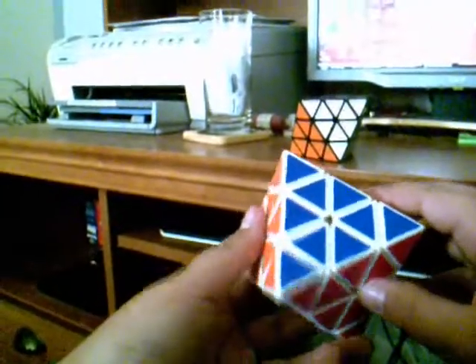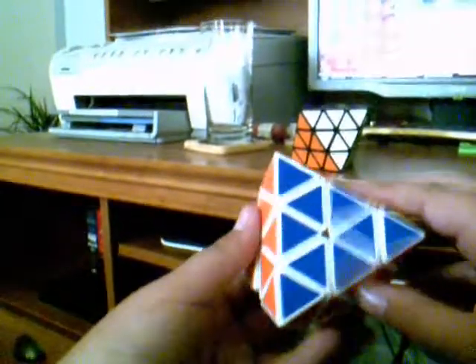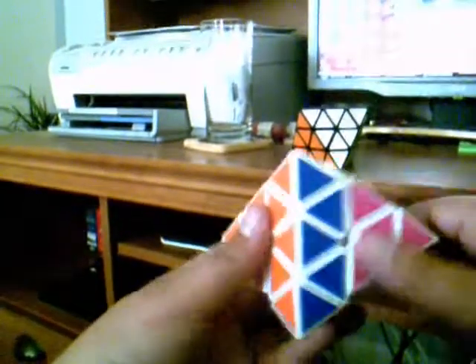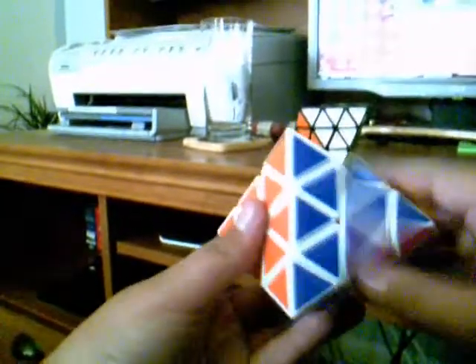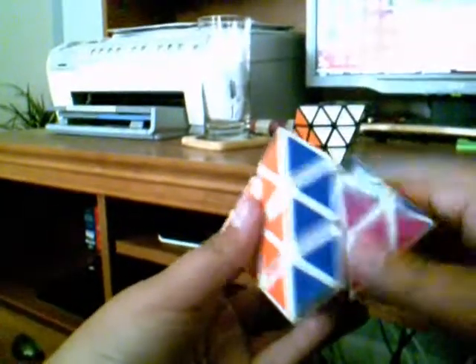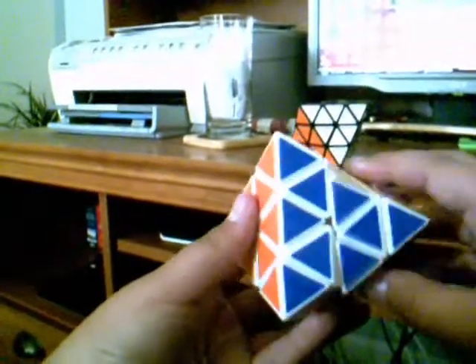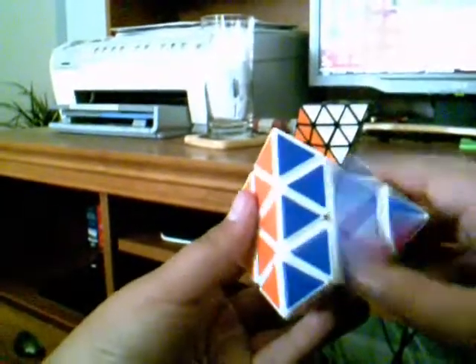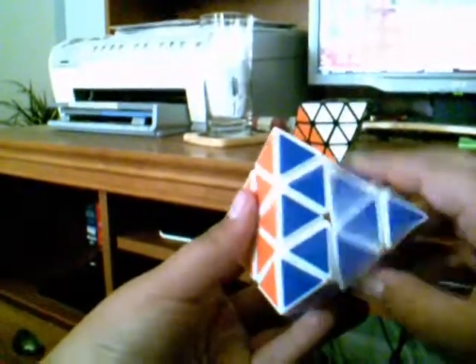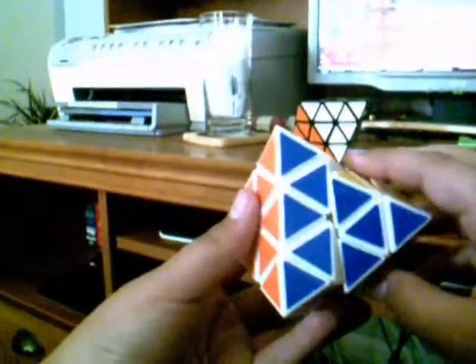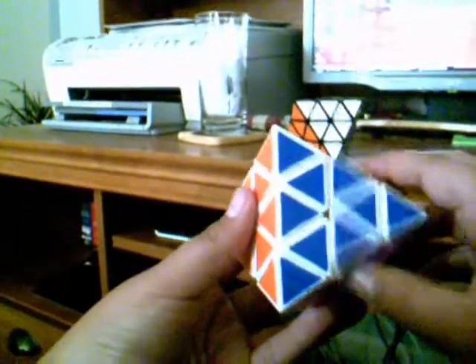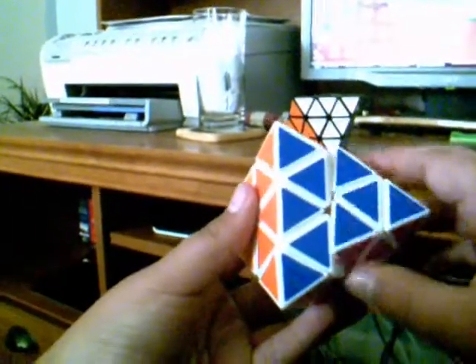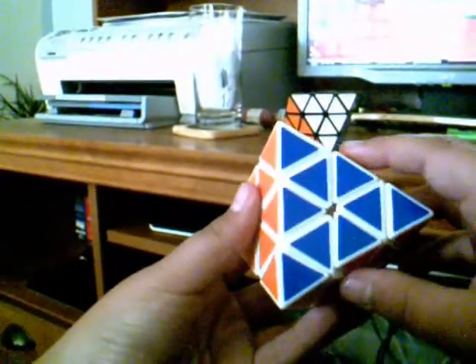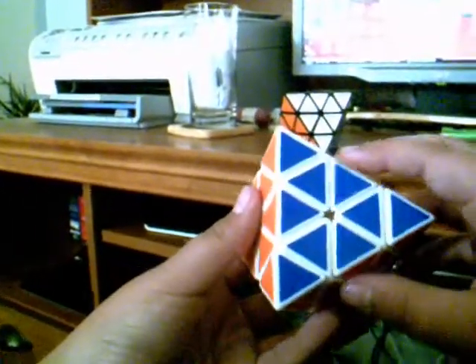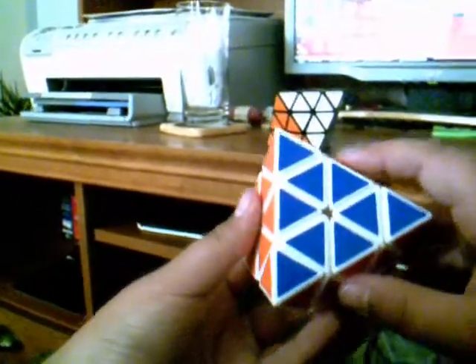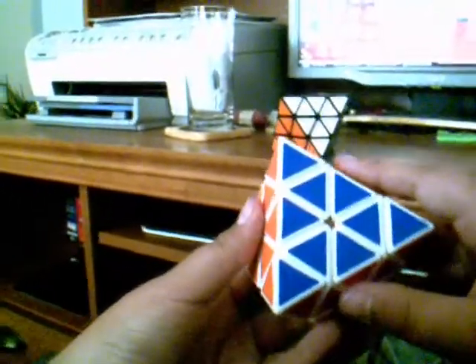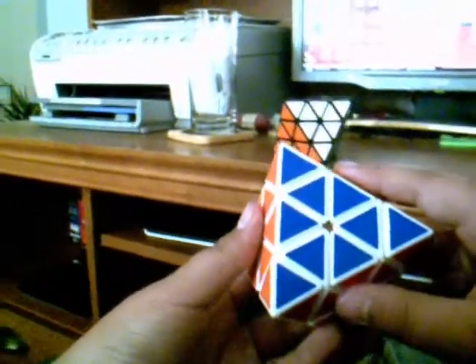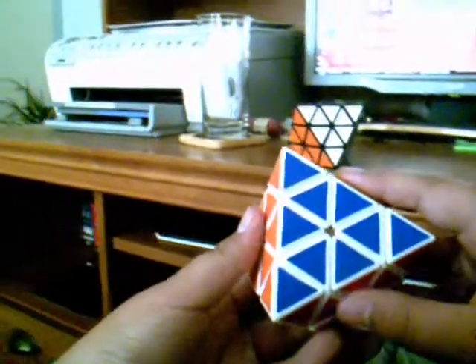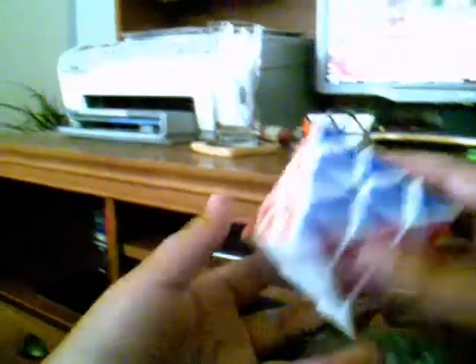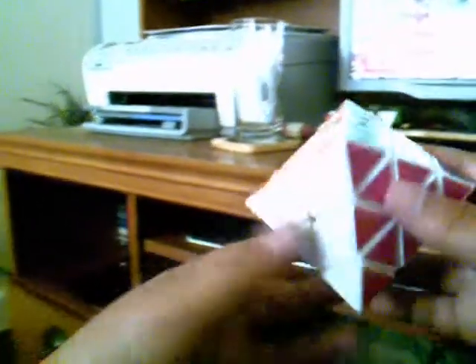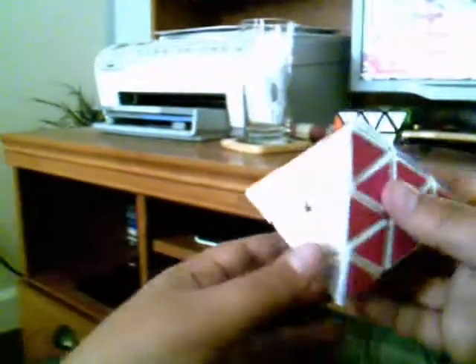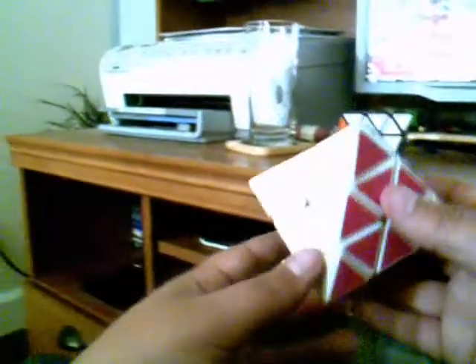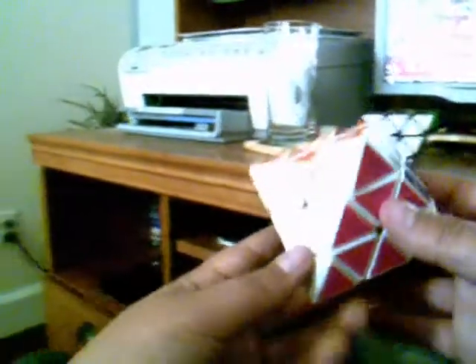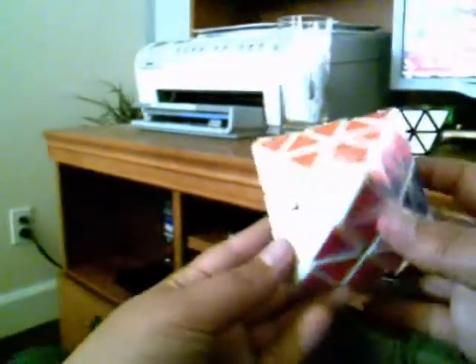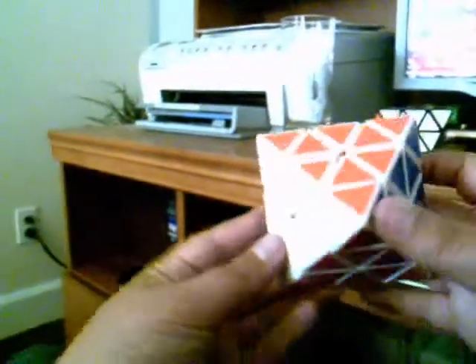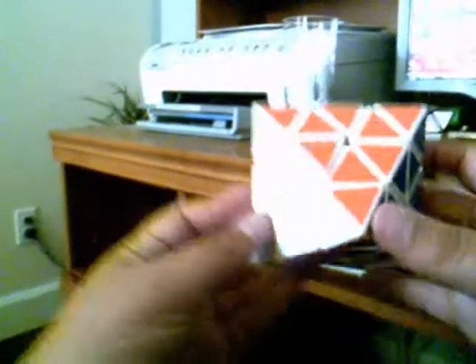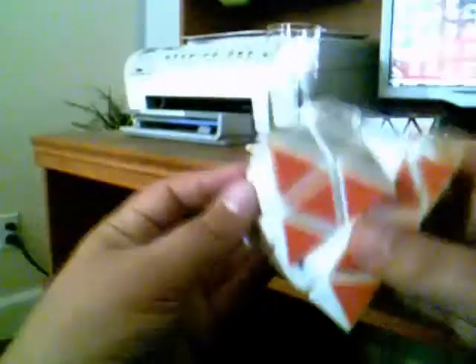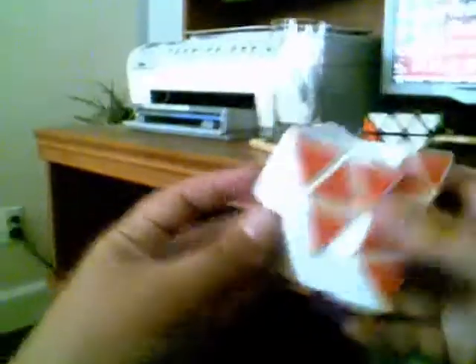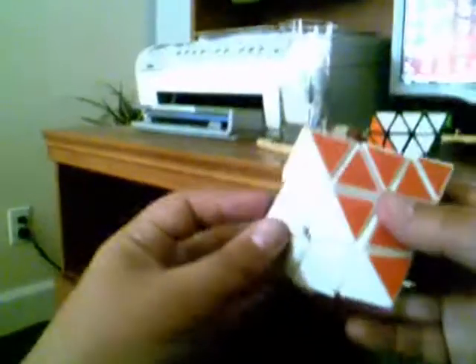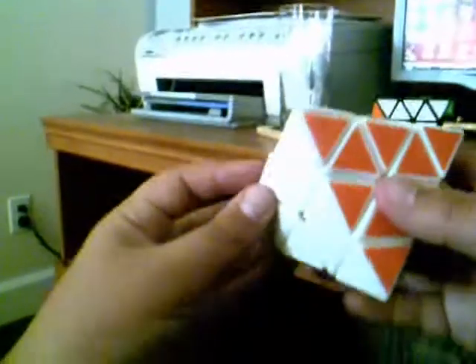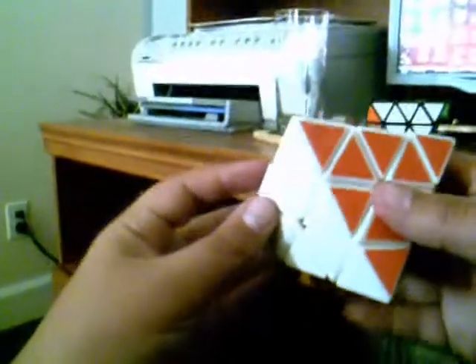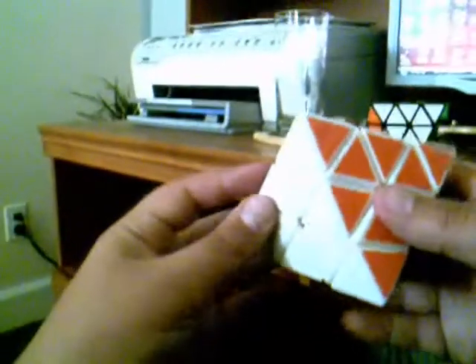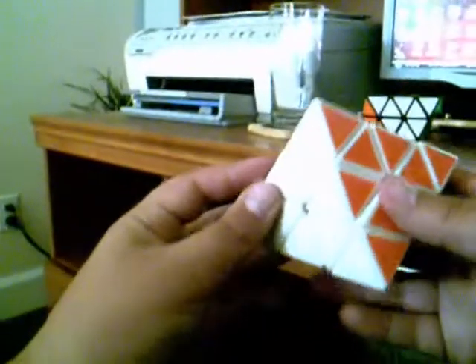It solves the exact same as the Pyraminx too. Great puzzle — you should definitely get it.